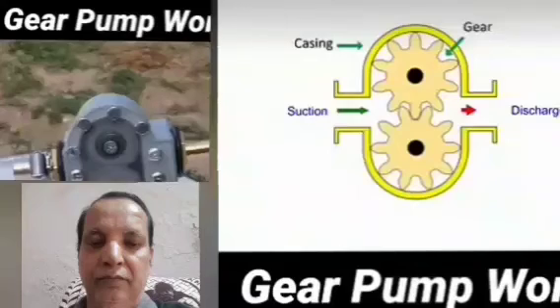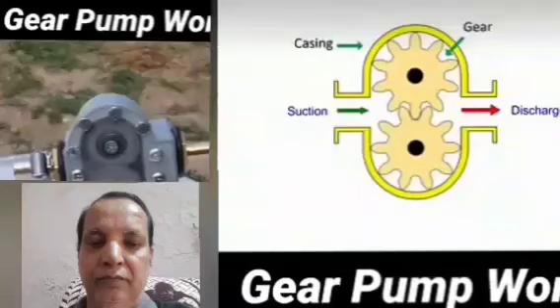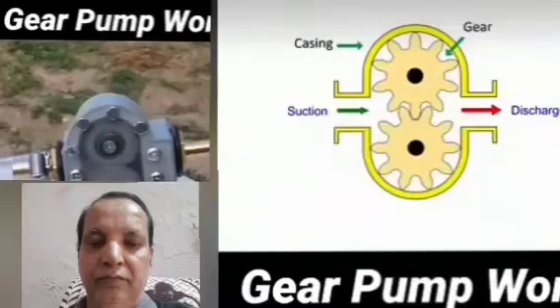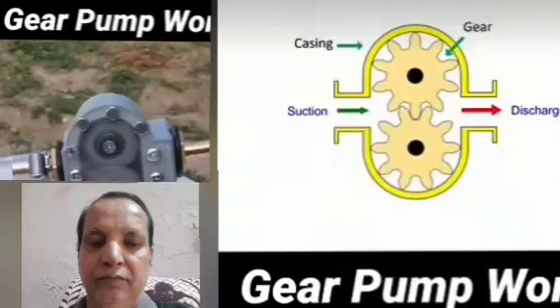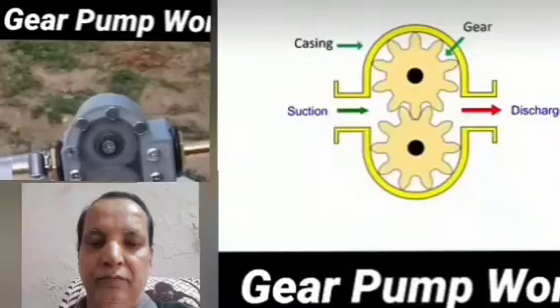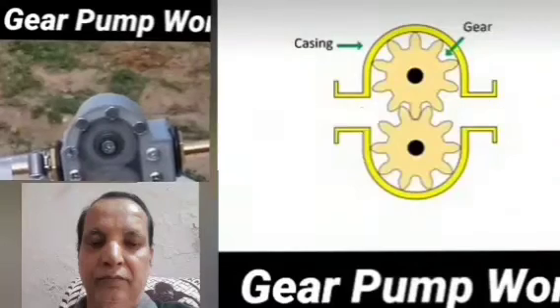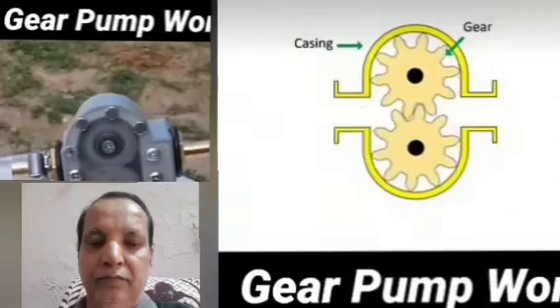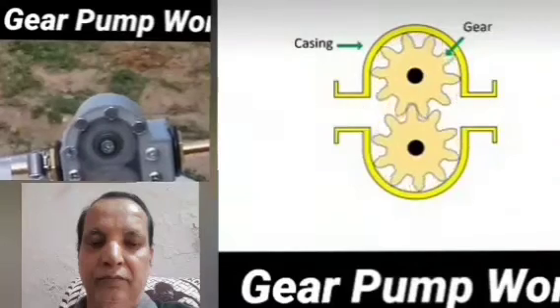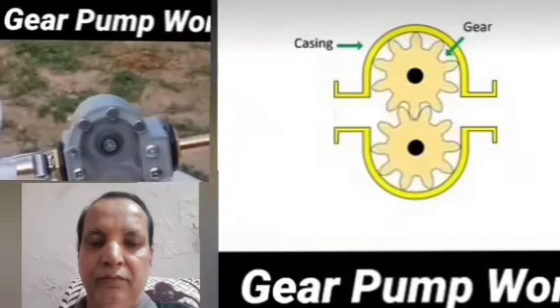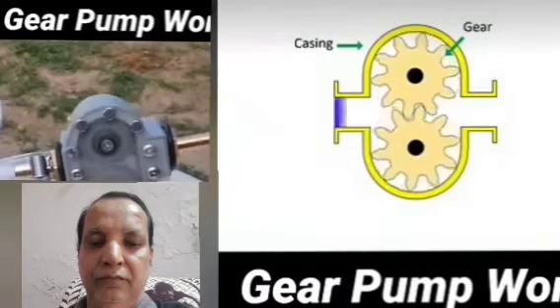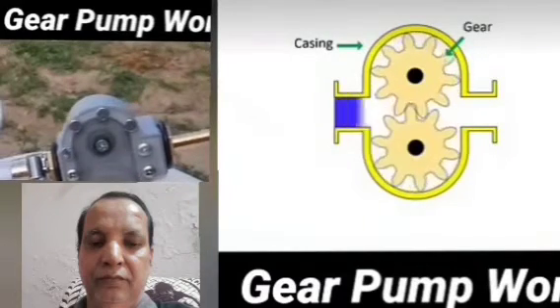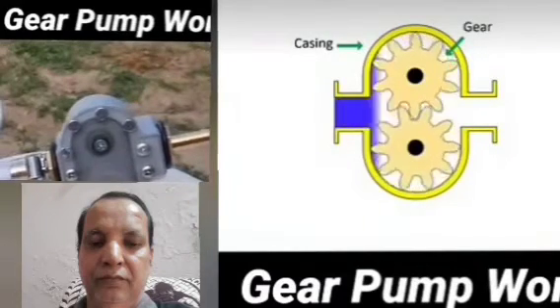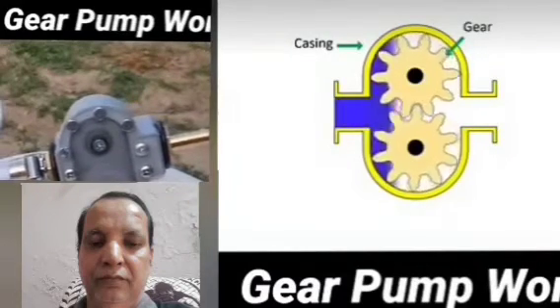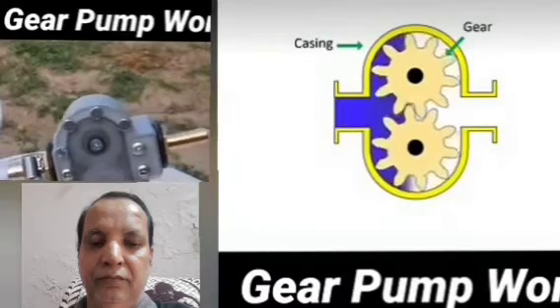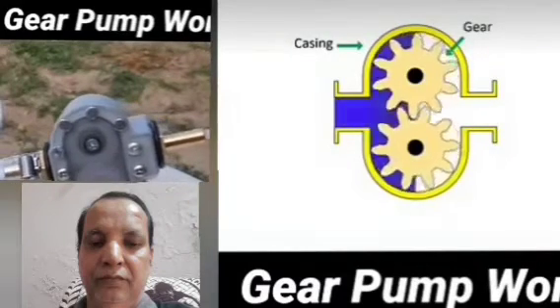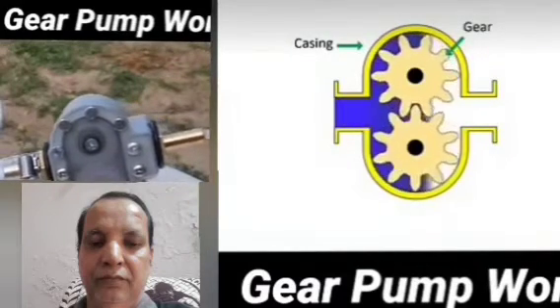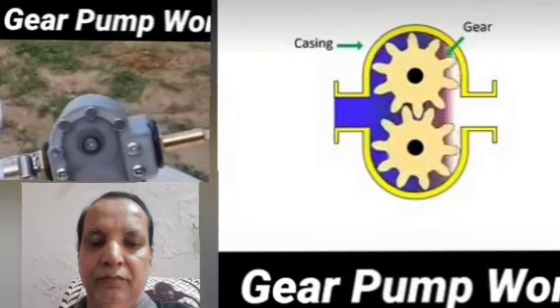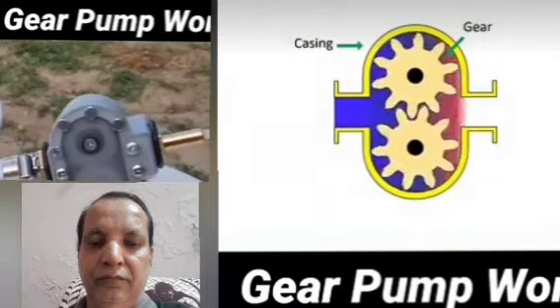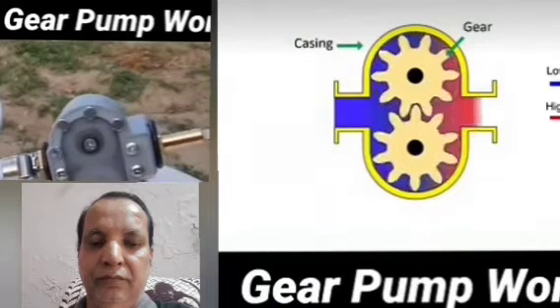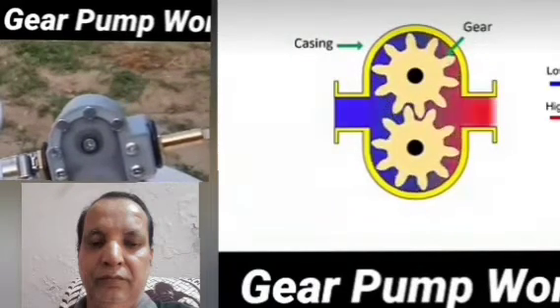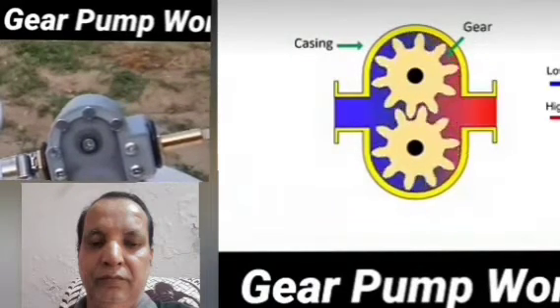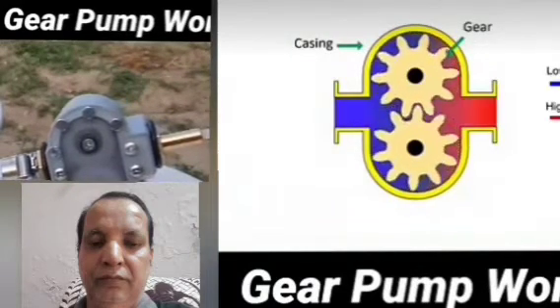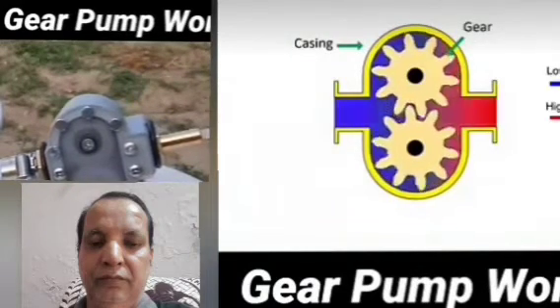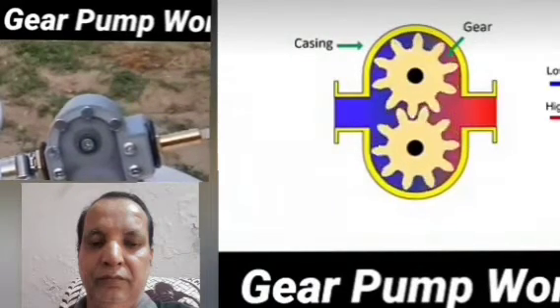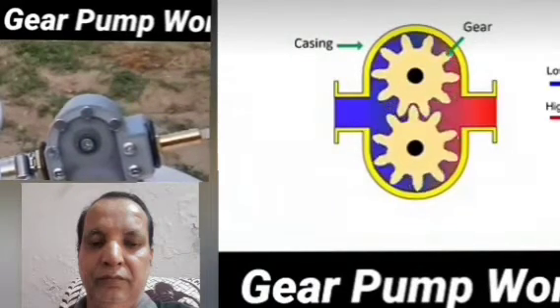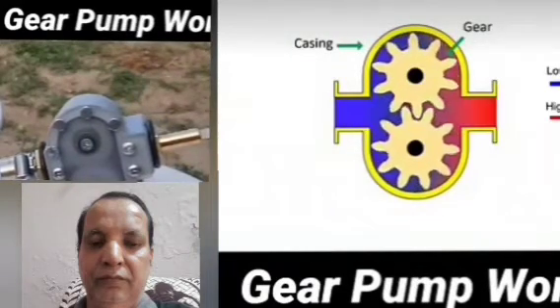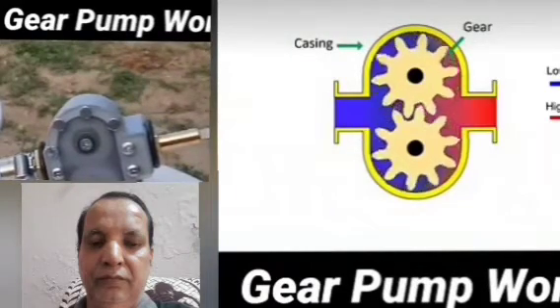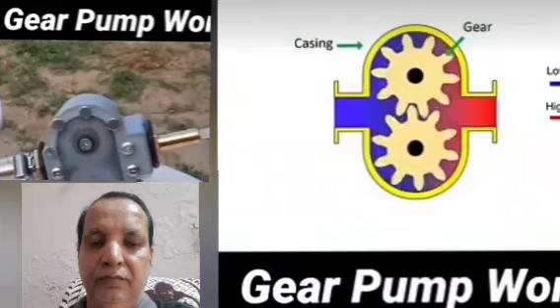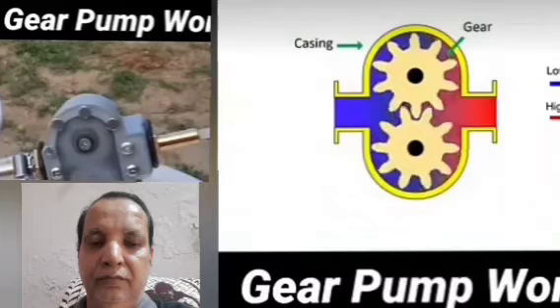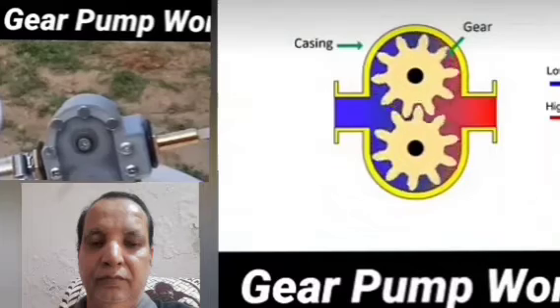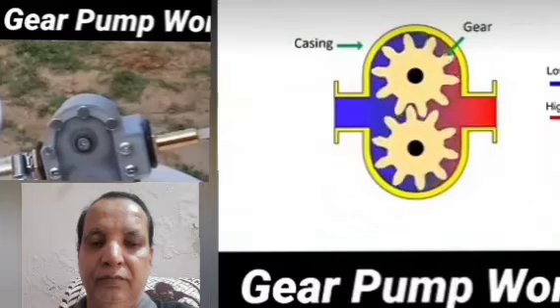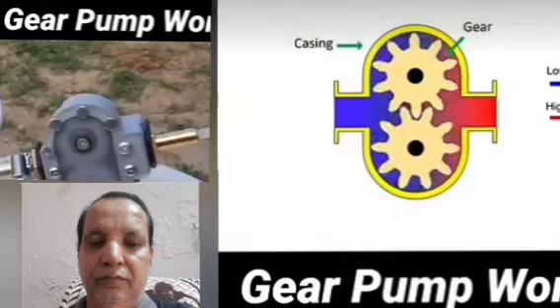Hi friends, today I have showed you how the gear pump works. This is an animated video of the same.